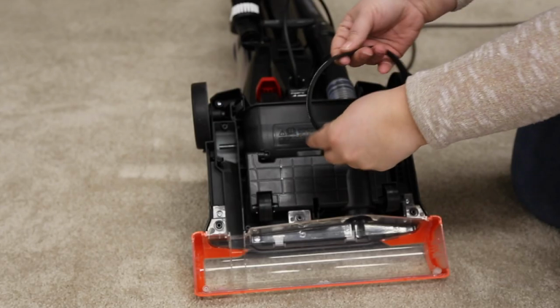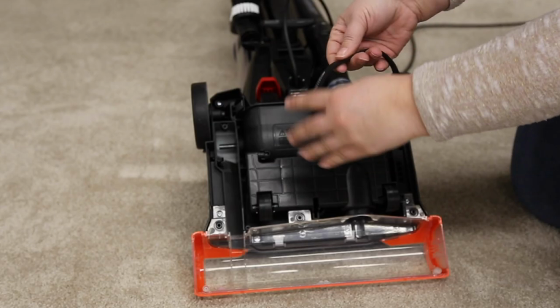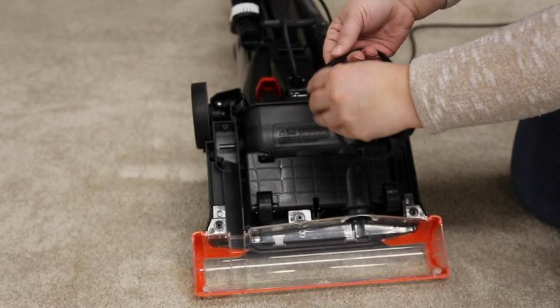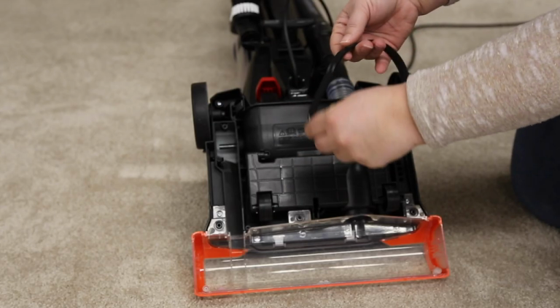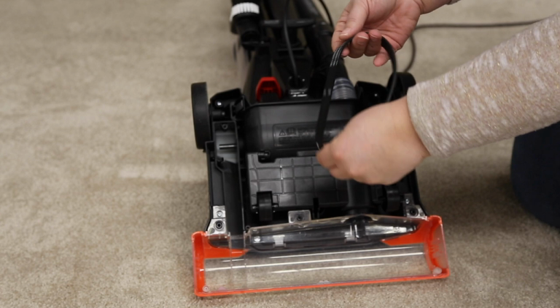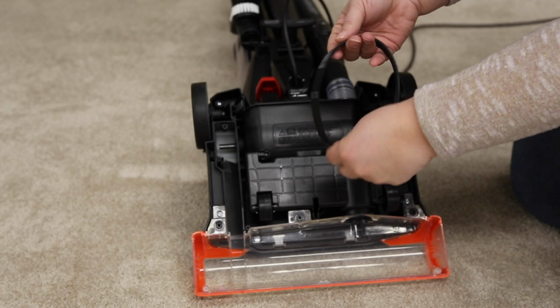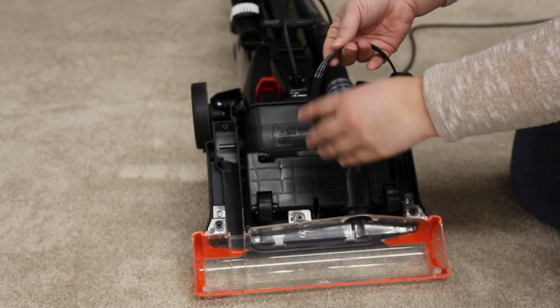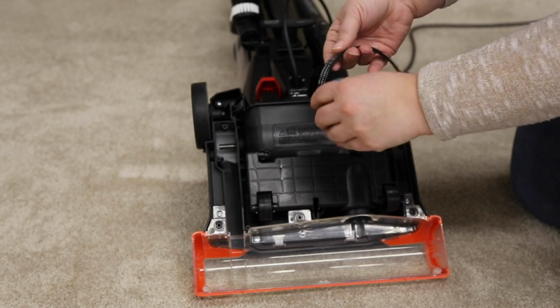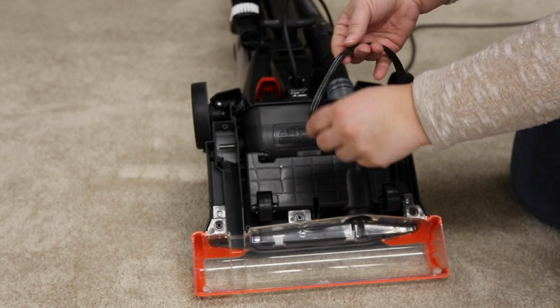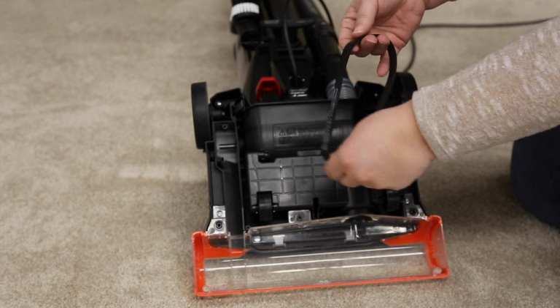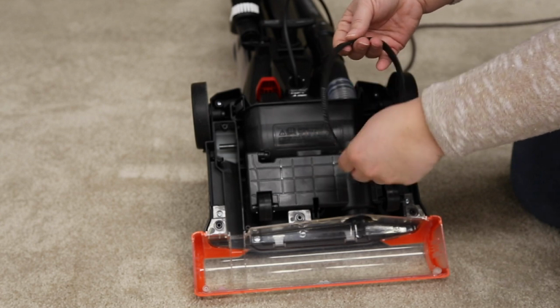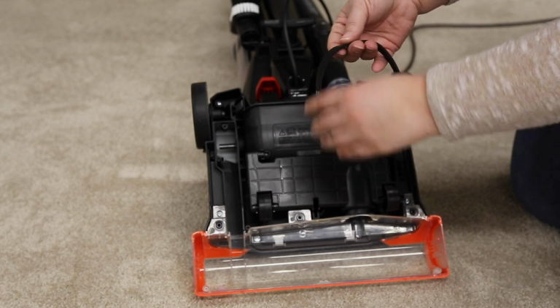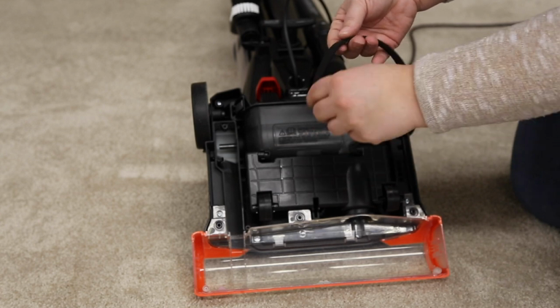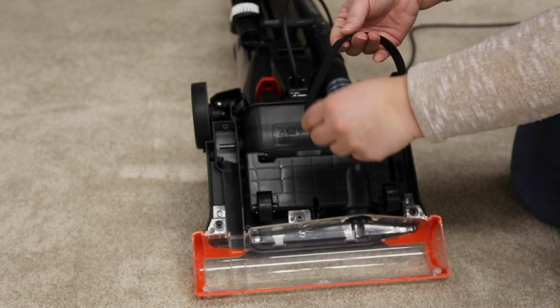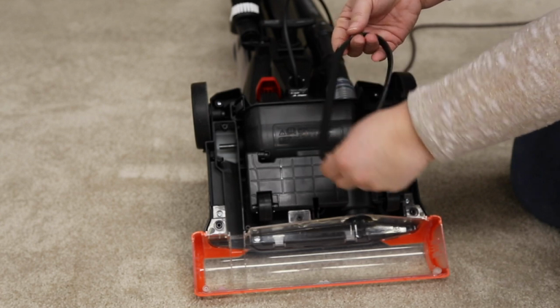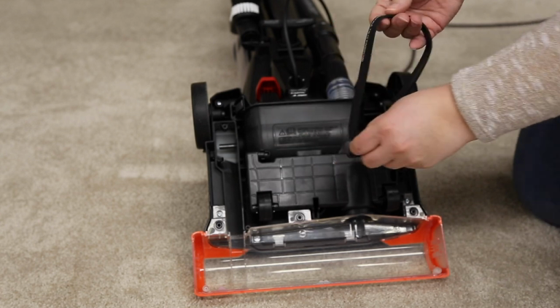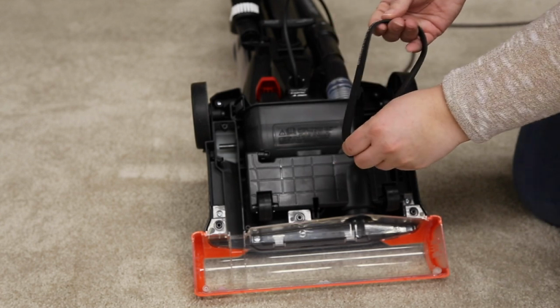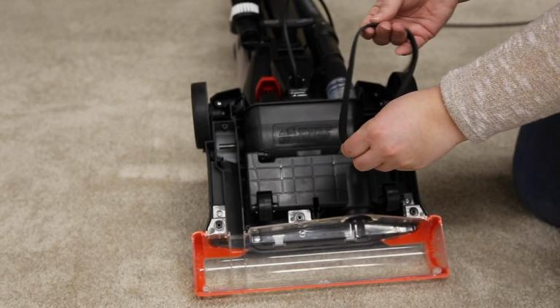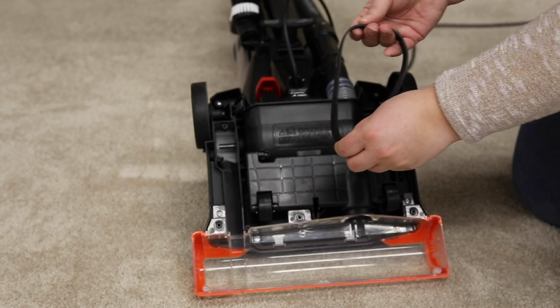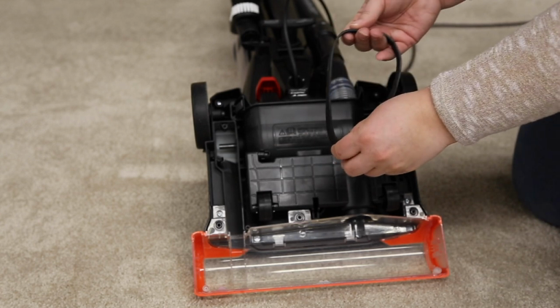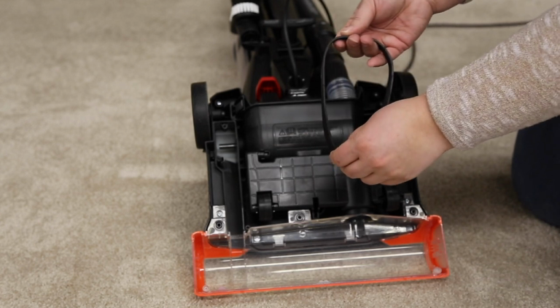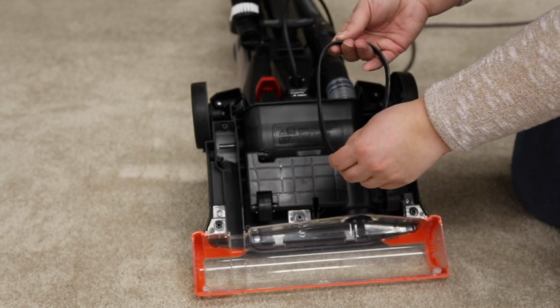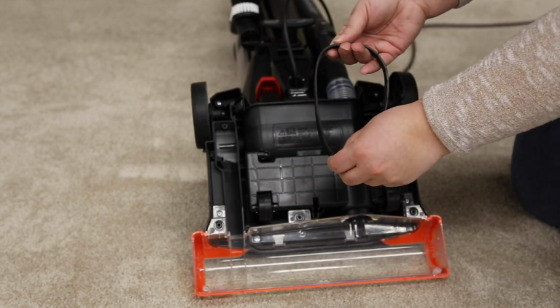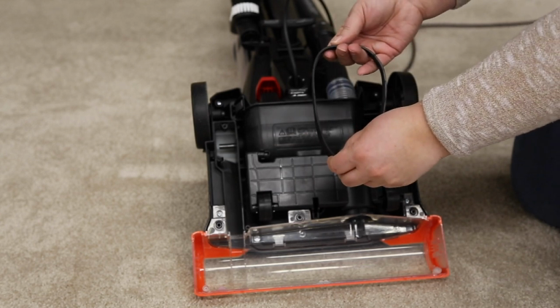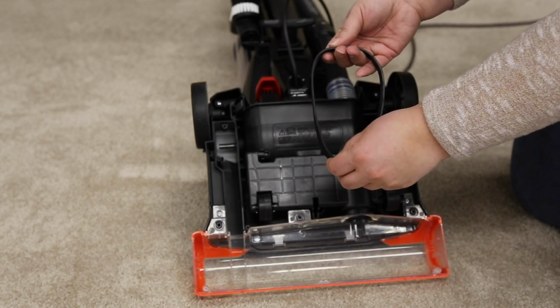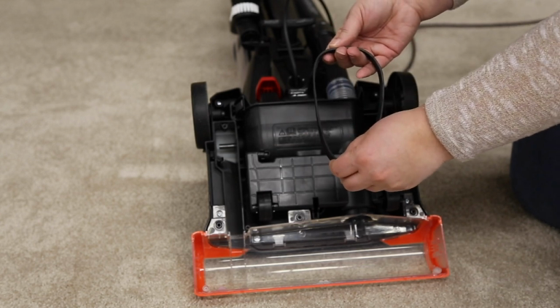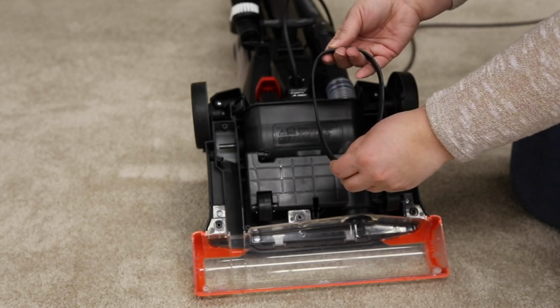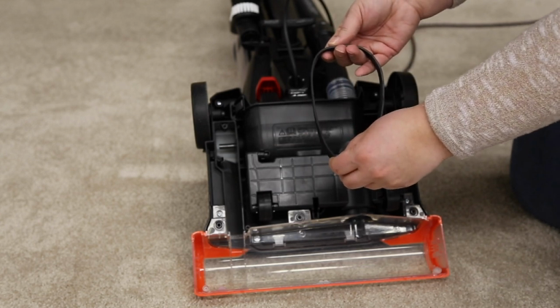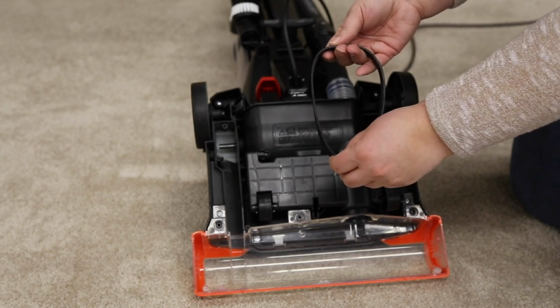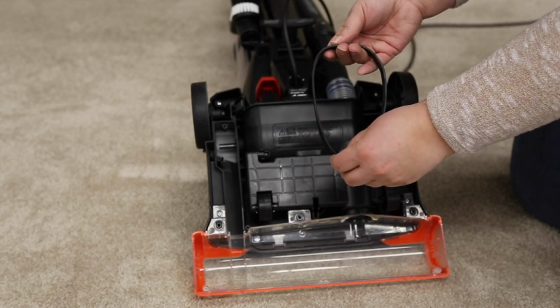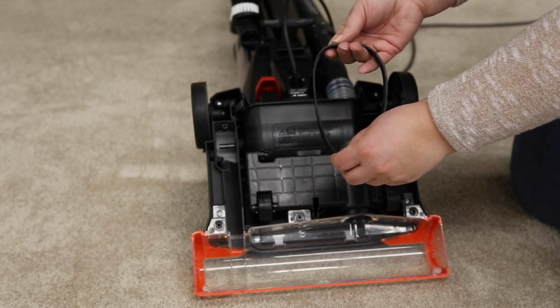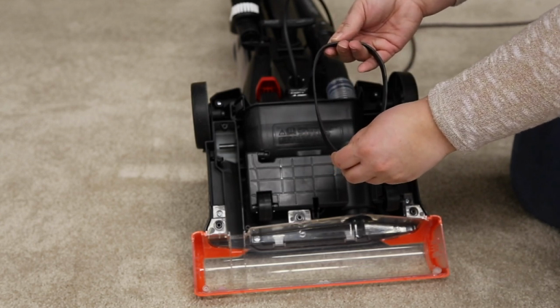Next, check the belt for wearing or cuts. If necessary, replace it. You can order a new one on Bissell.com.